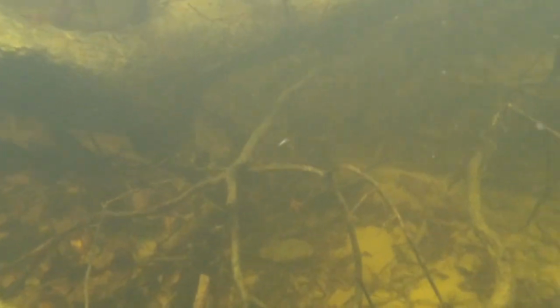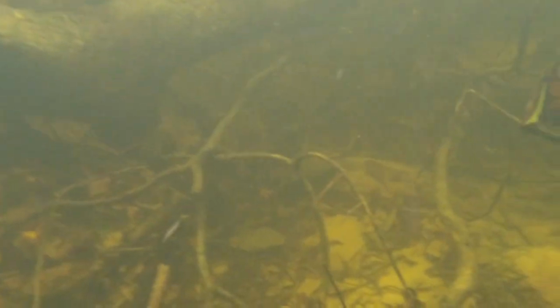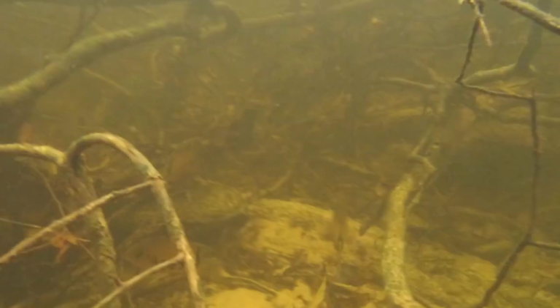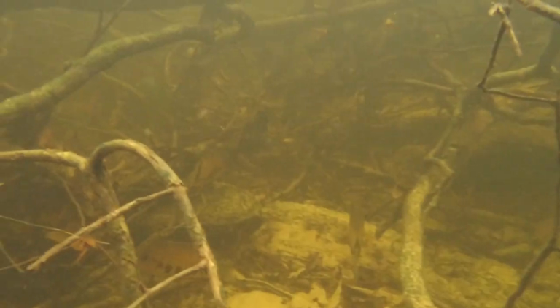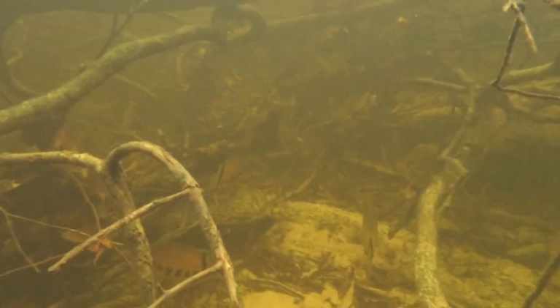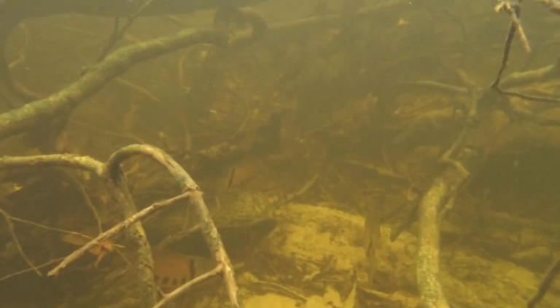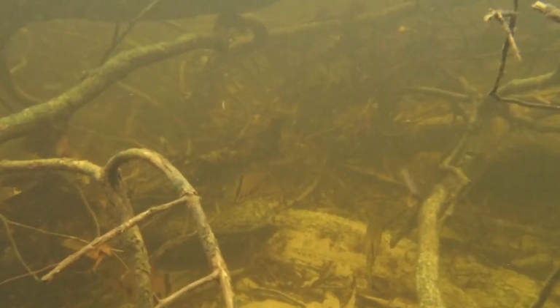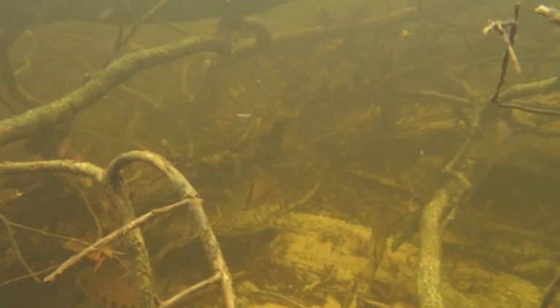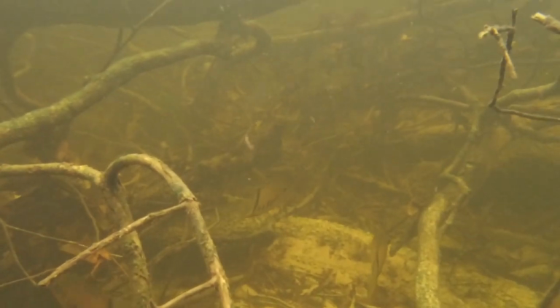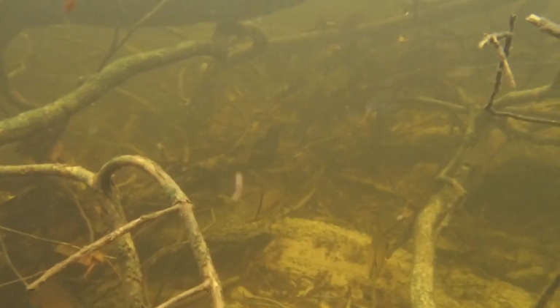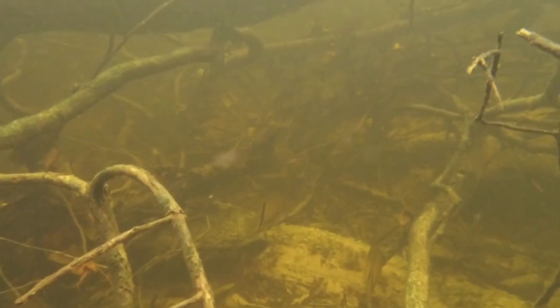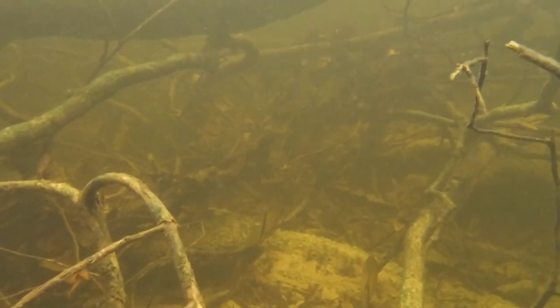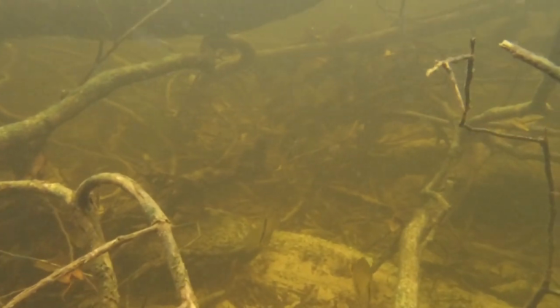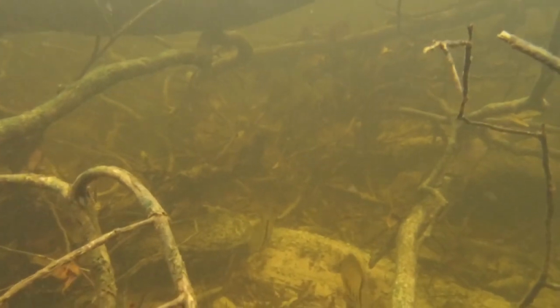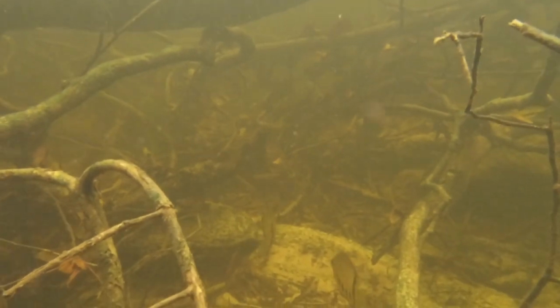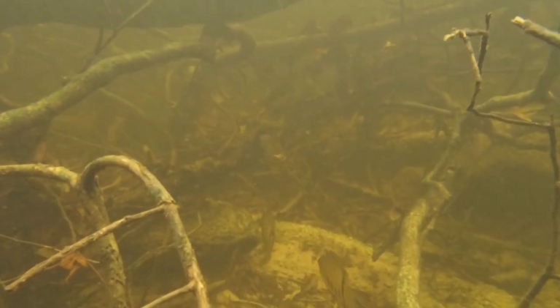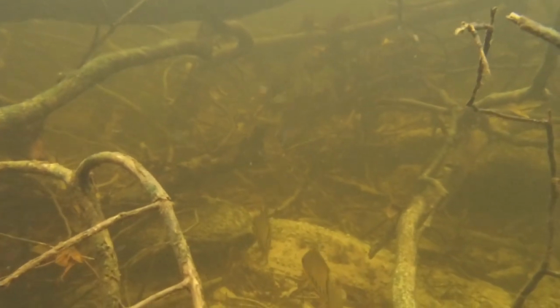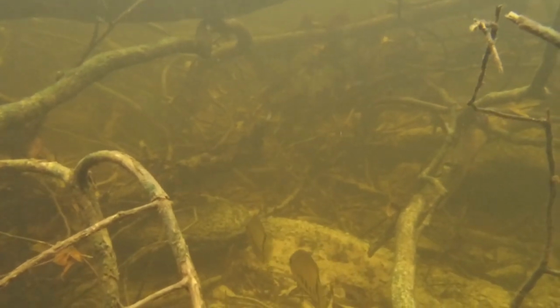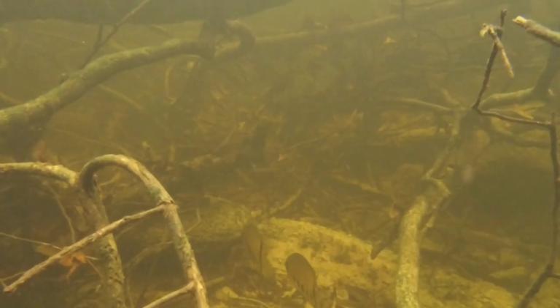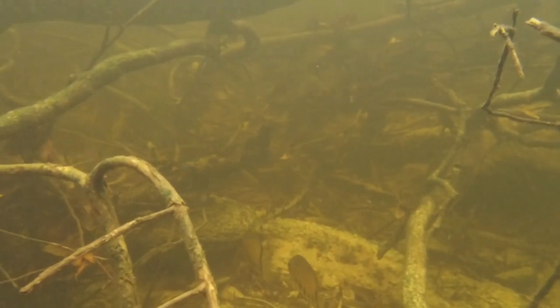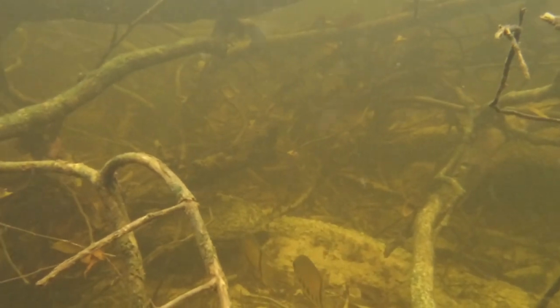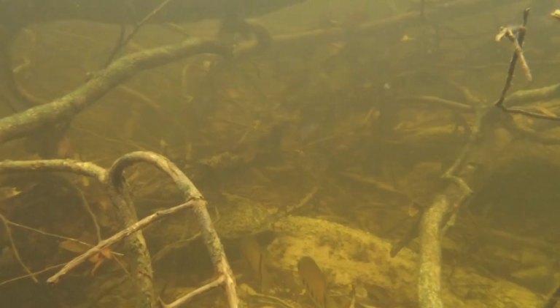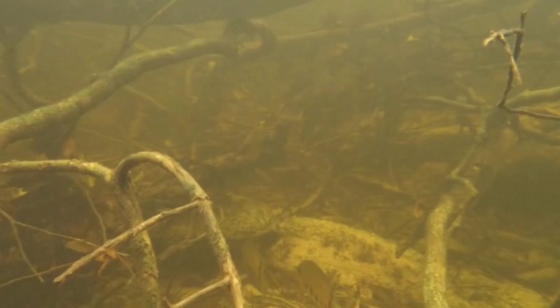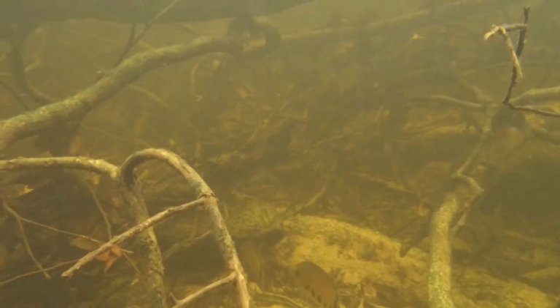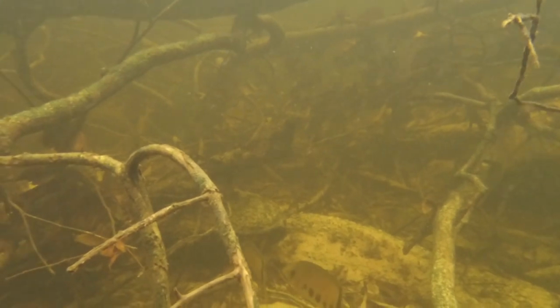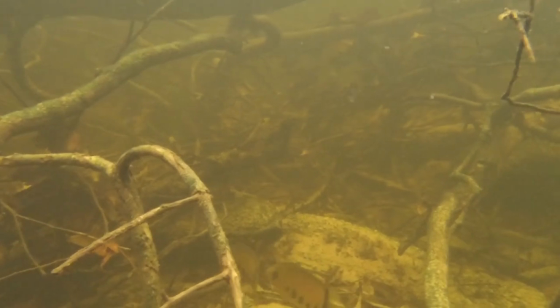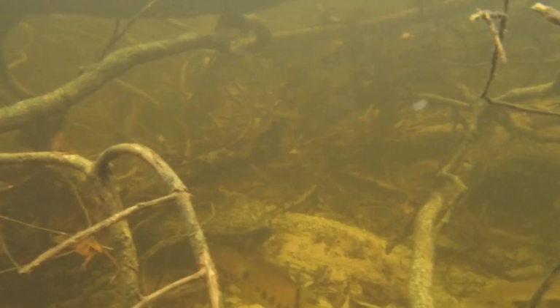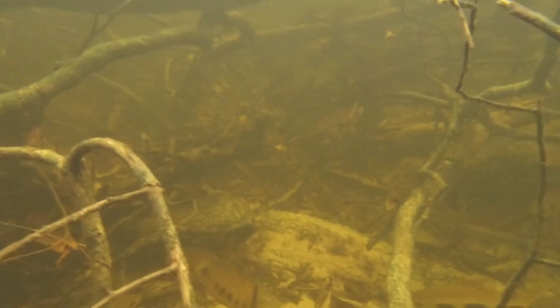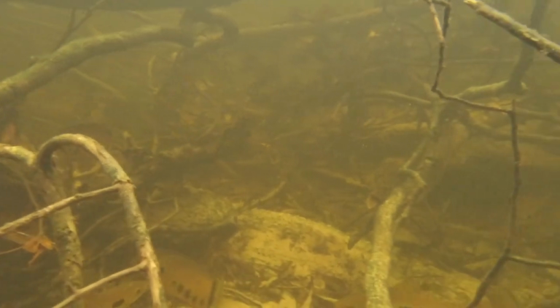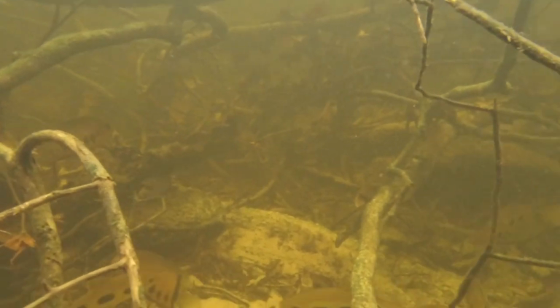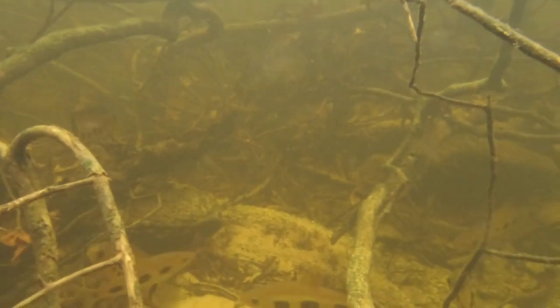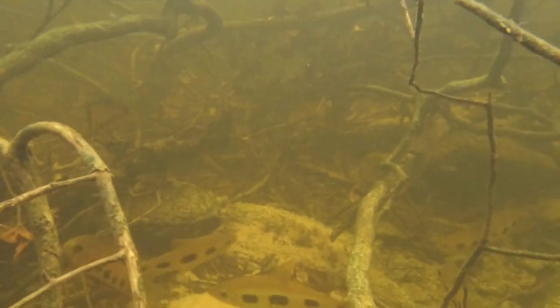The gentle capture of many species of aquarium fish from habitat like this promotes conservation by providing sustainable livelihoods.